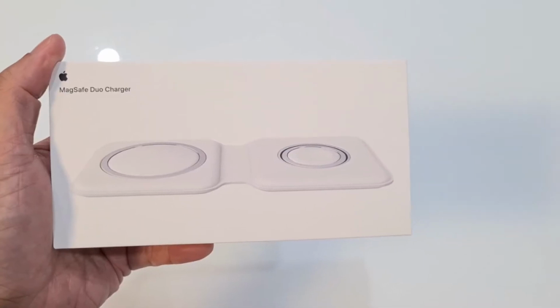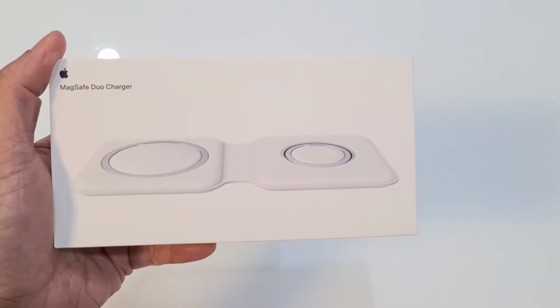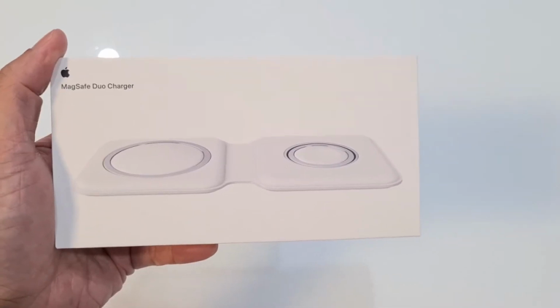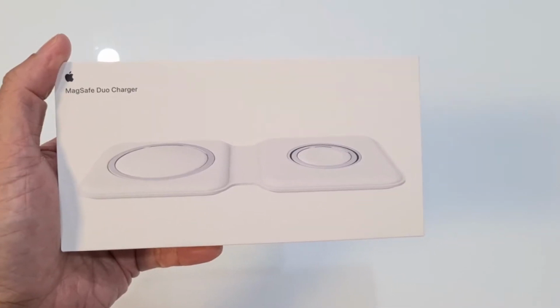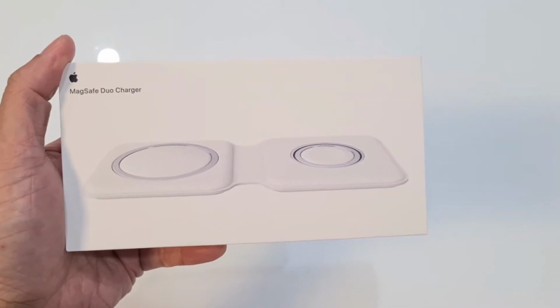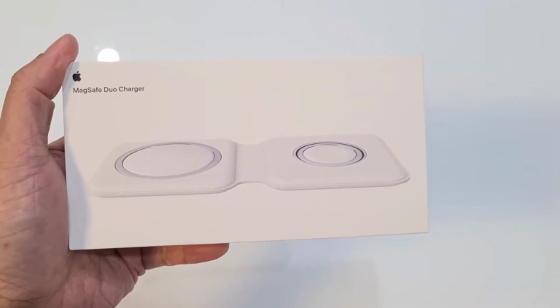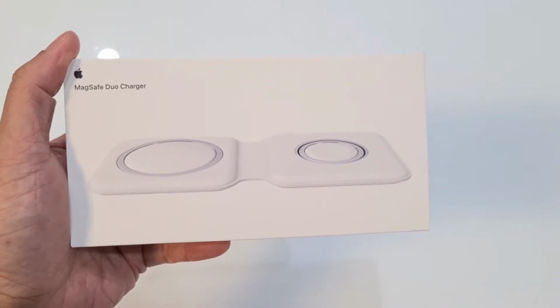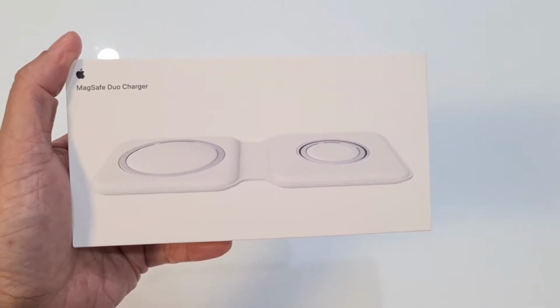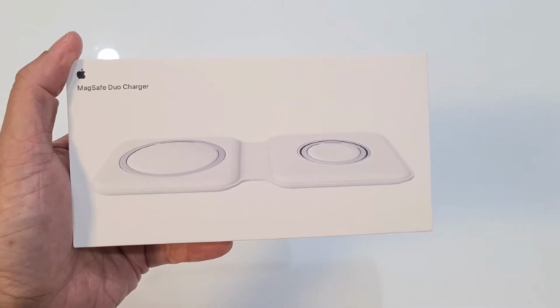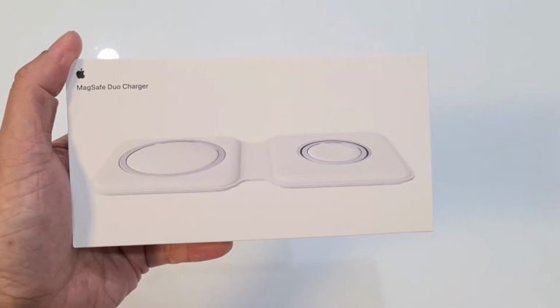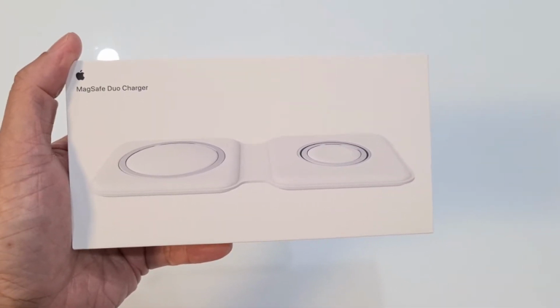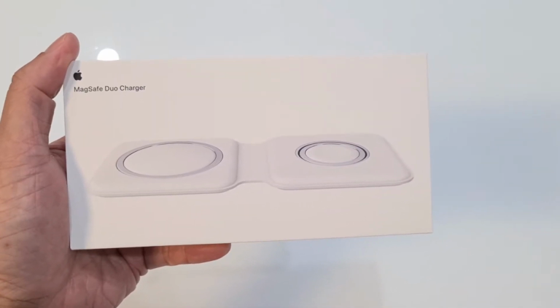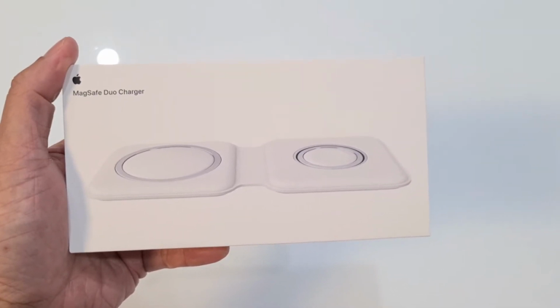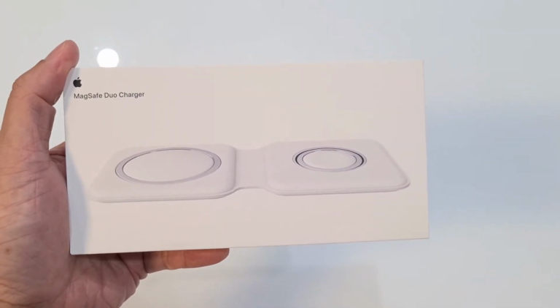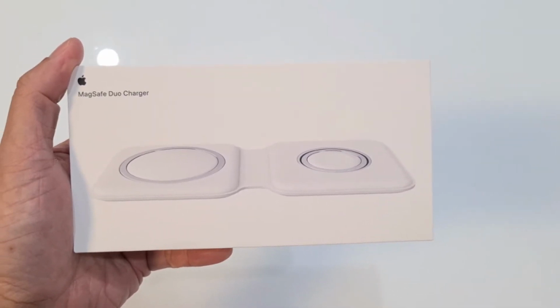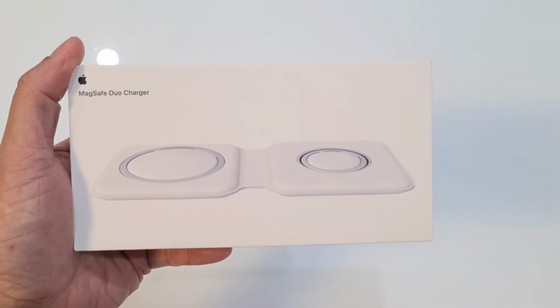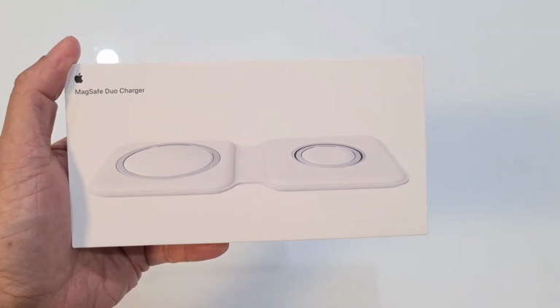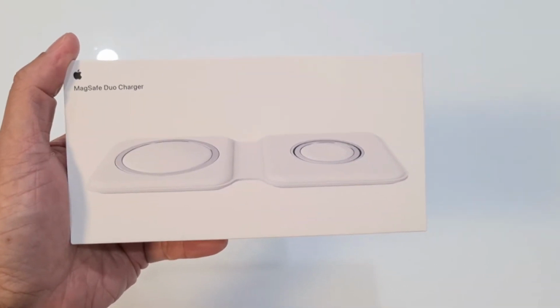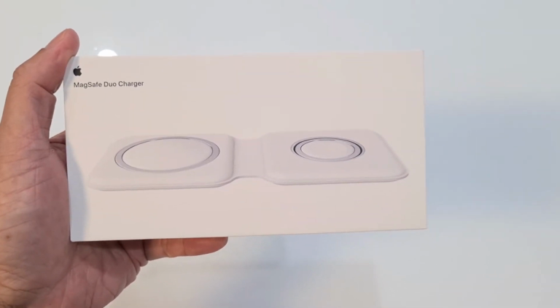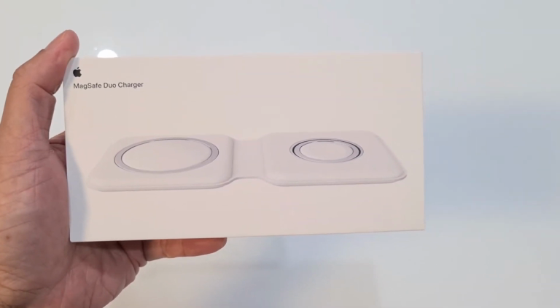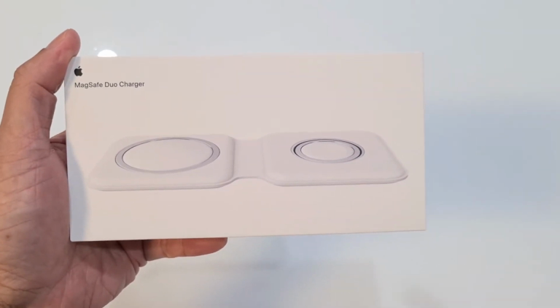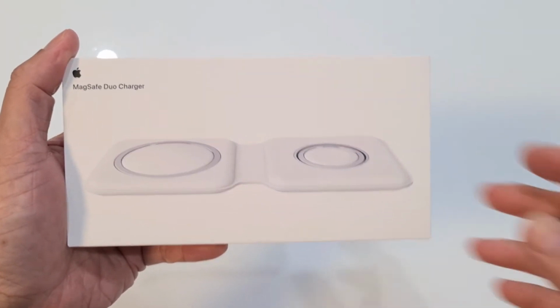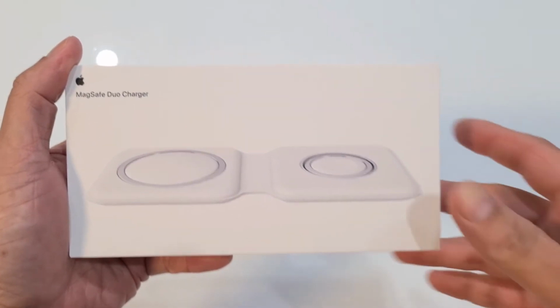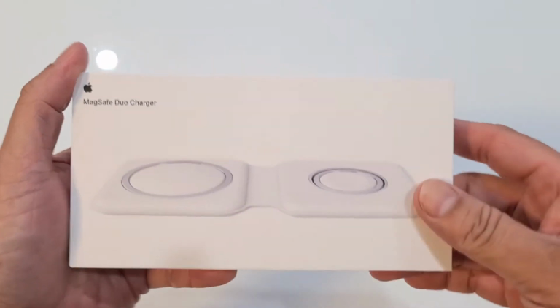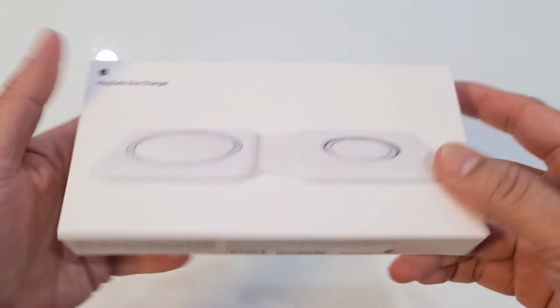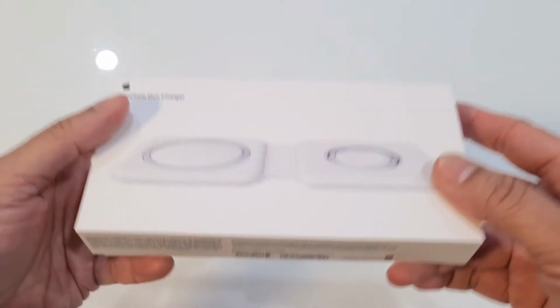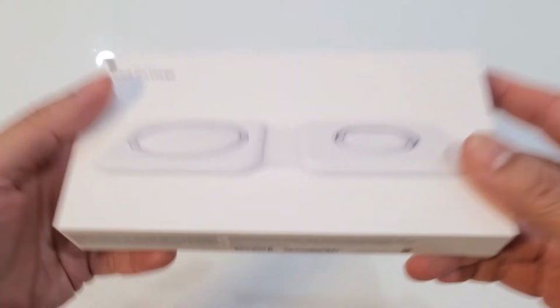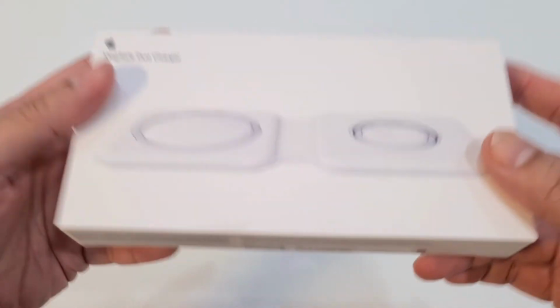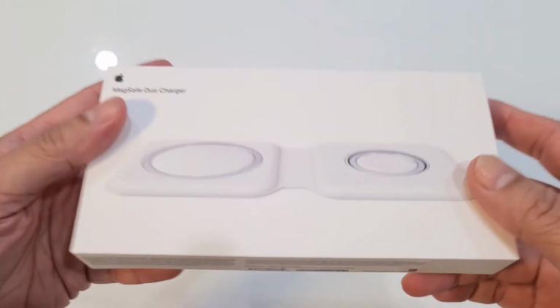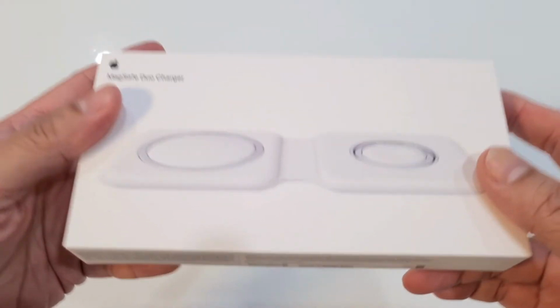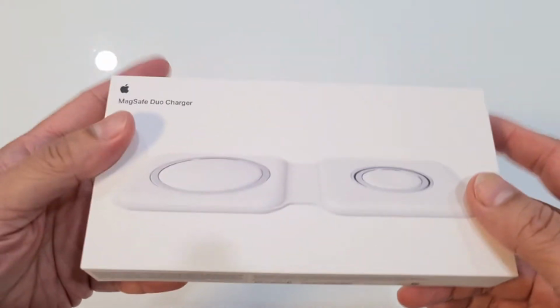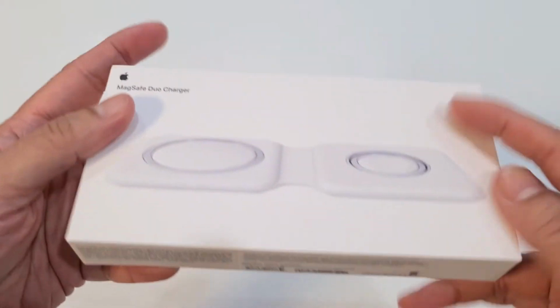Welcome to the unboxing of the MagSafe Duo Charger. The packaging is nice and the weight is heavy.